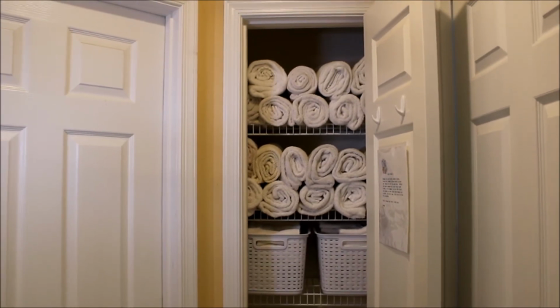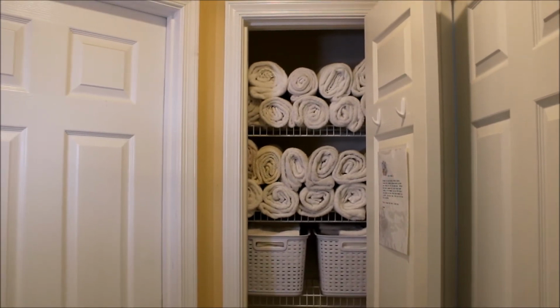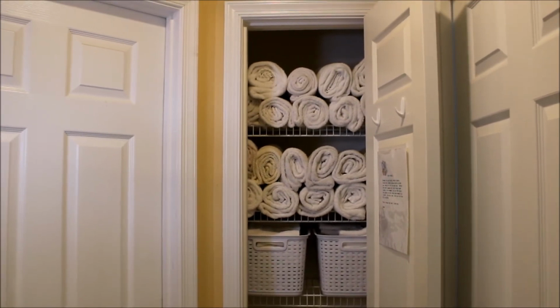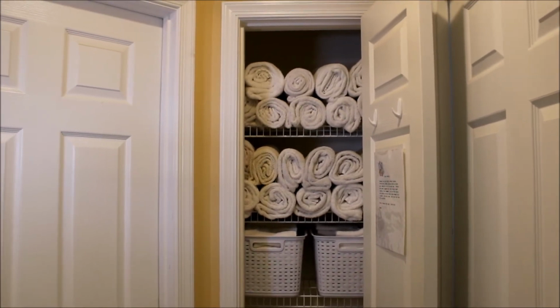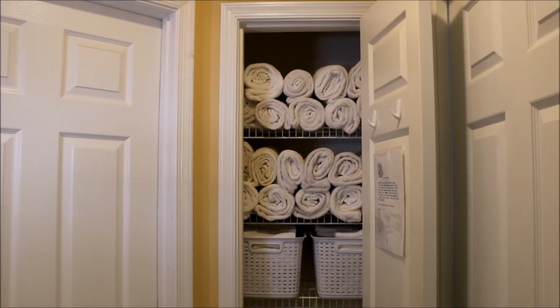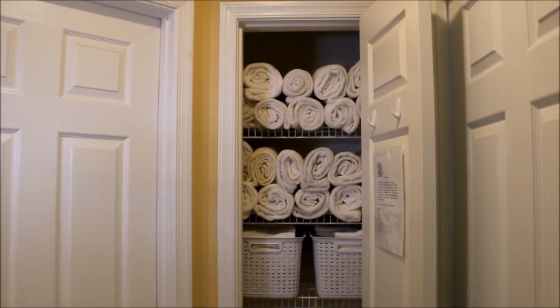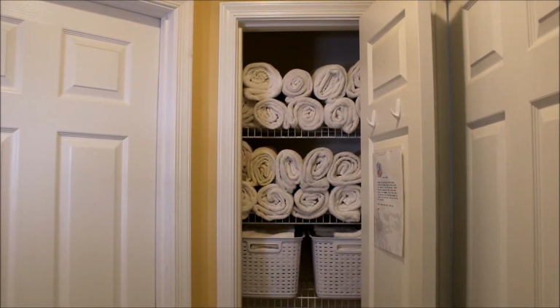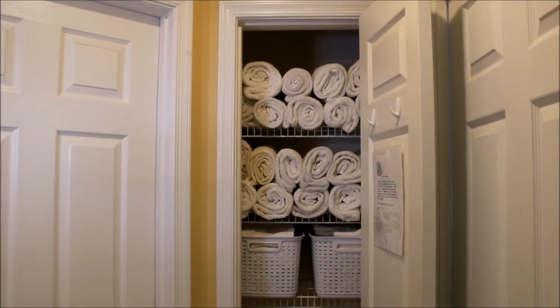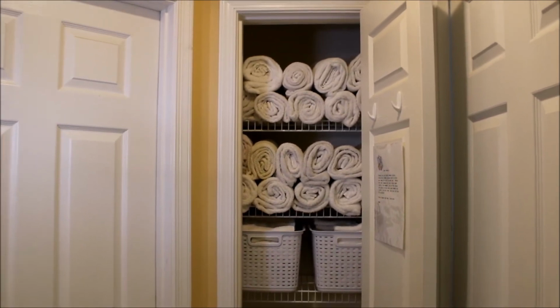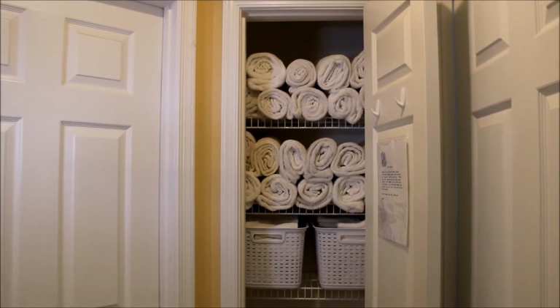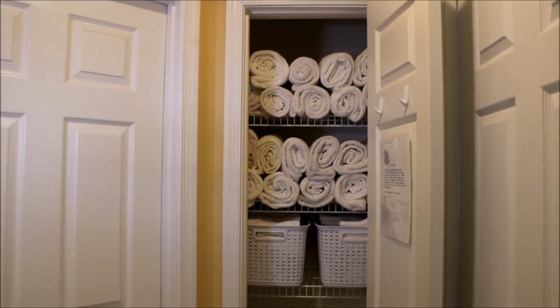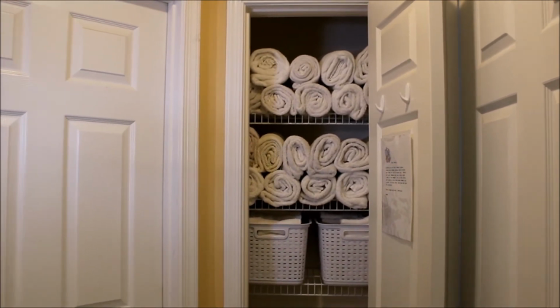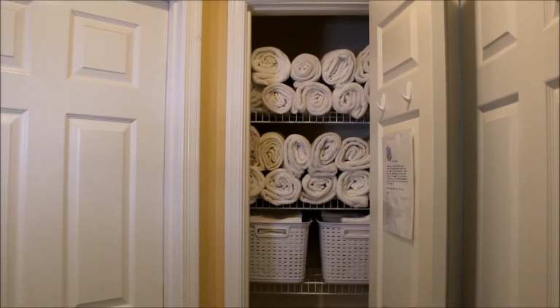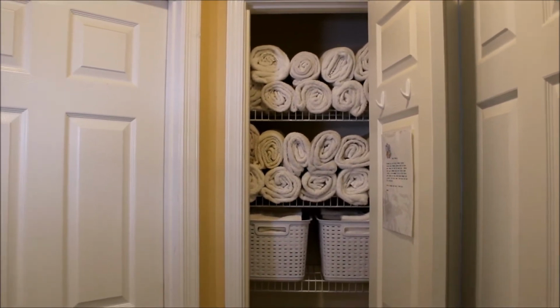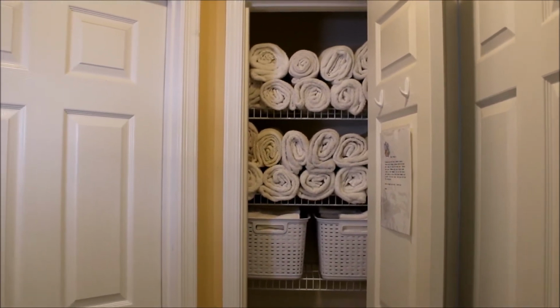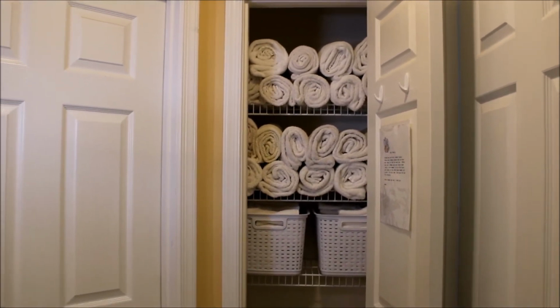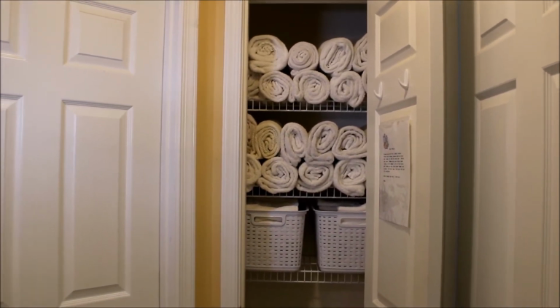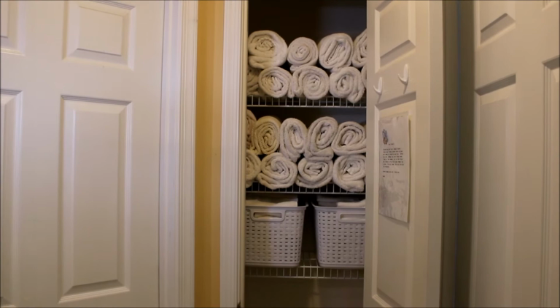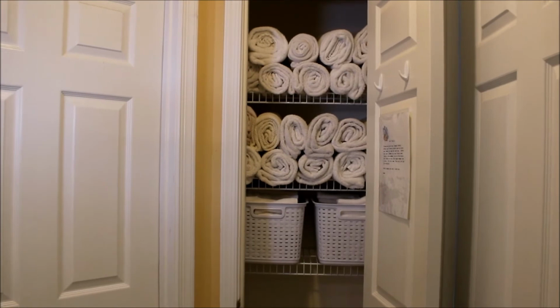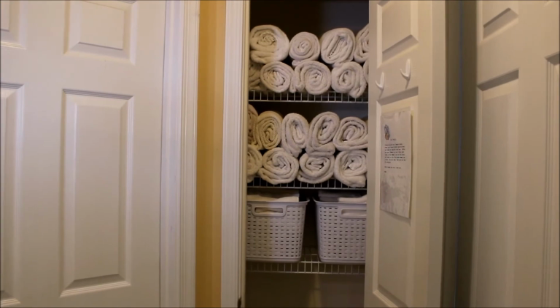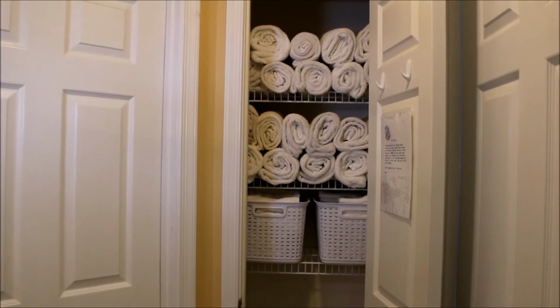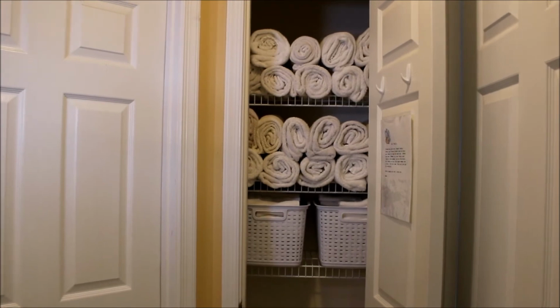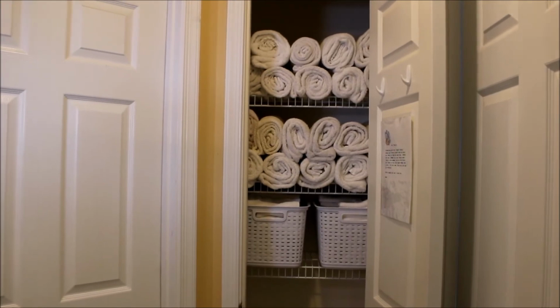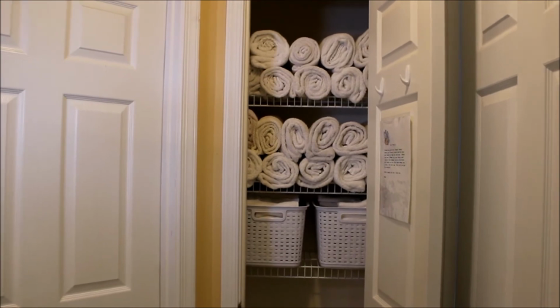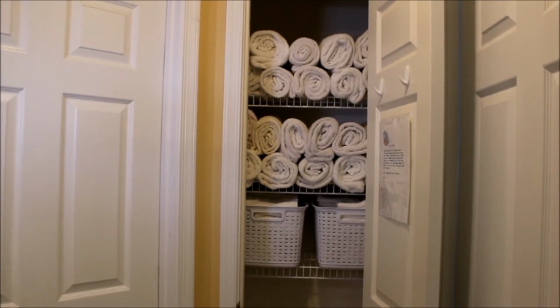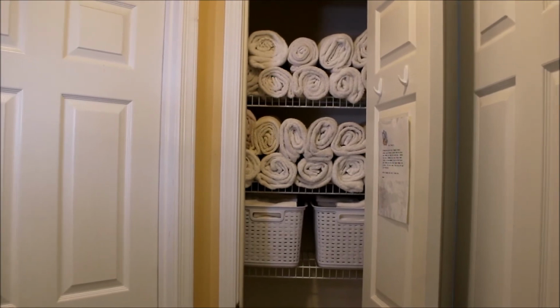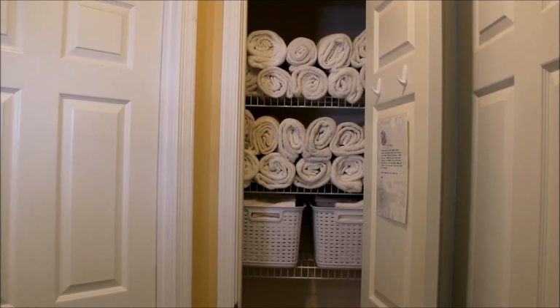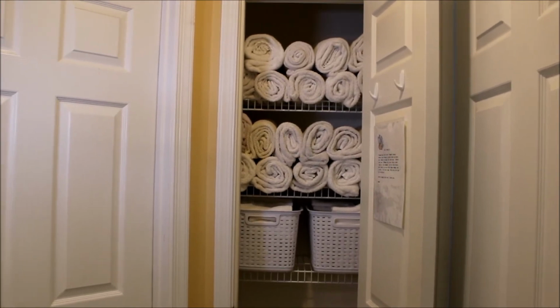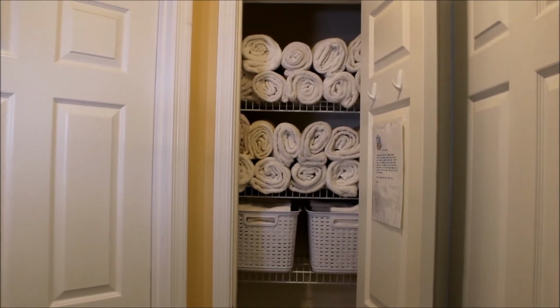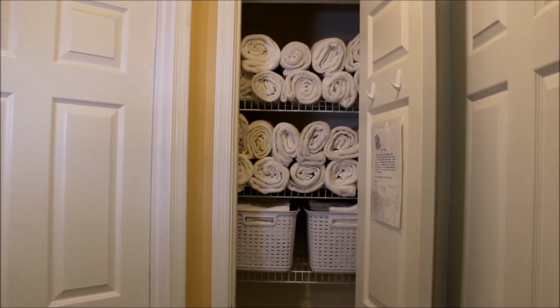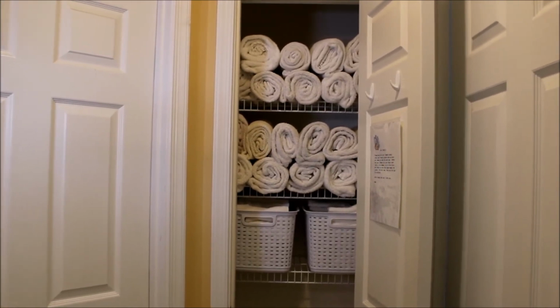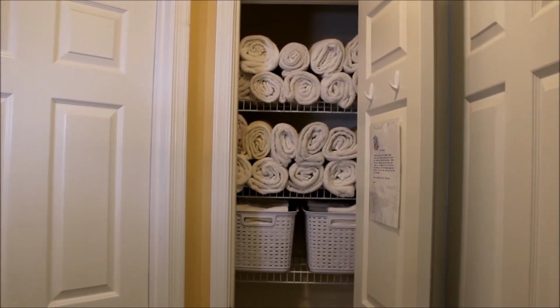Step three: empty. Step four: regroup what works. We moved our rolled bath towels up to the top two shelves, and underneath that are our bins with the hand towels and the washcloths.